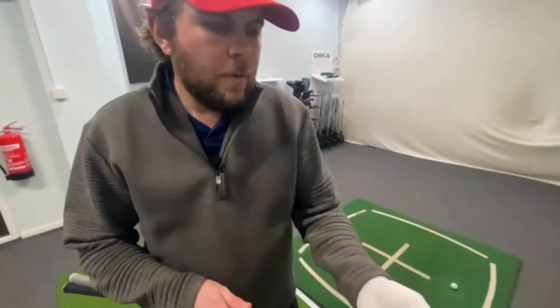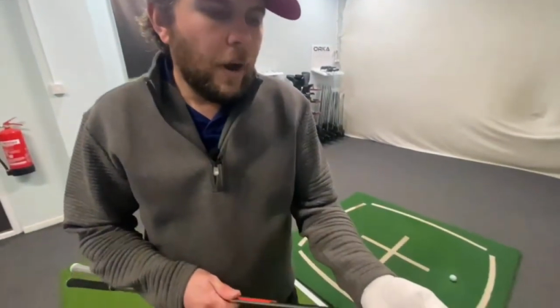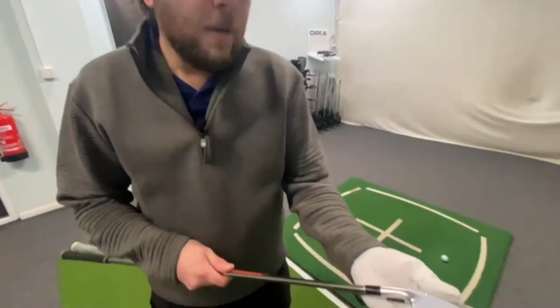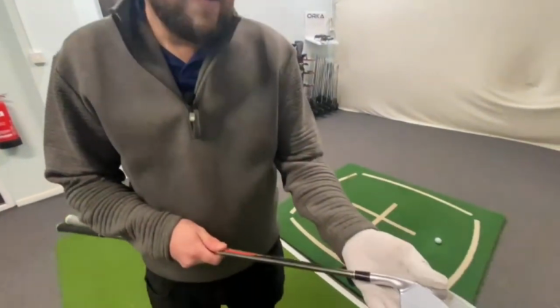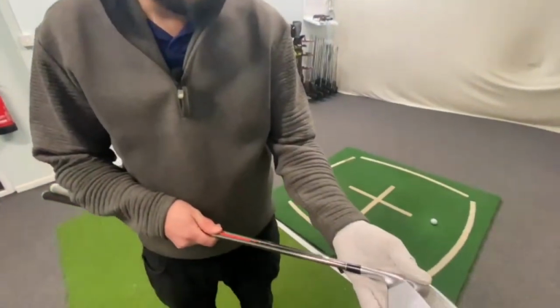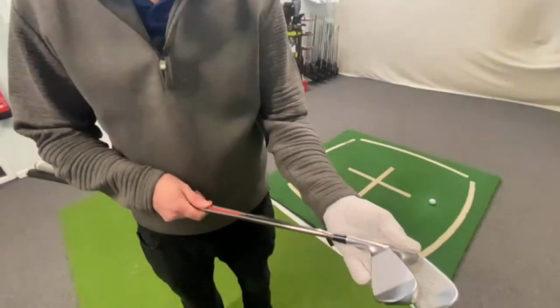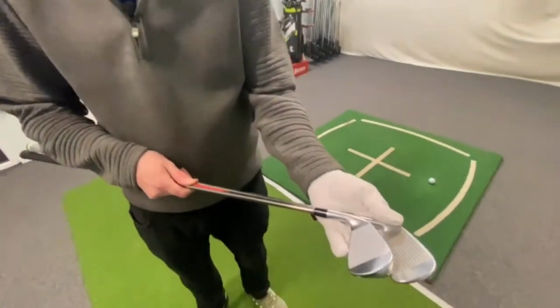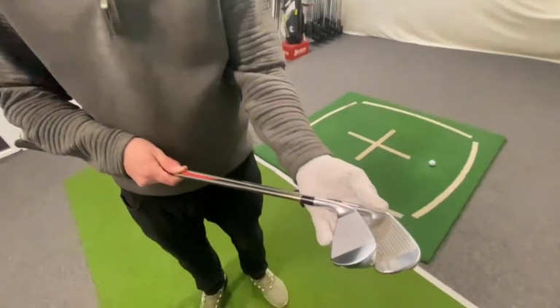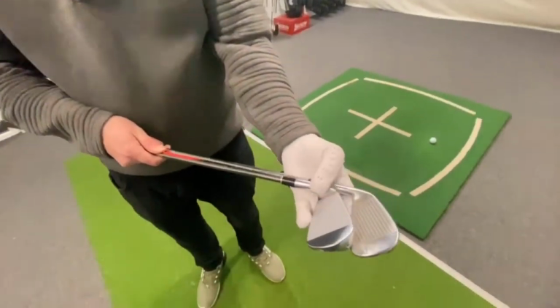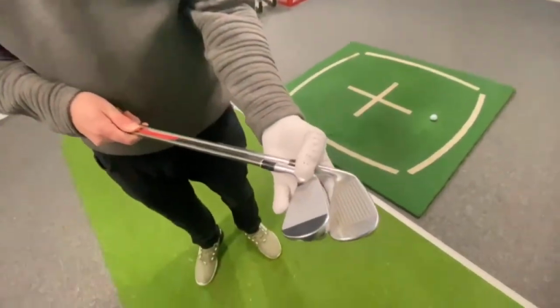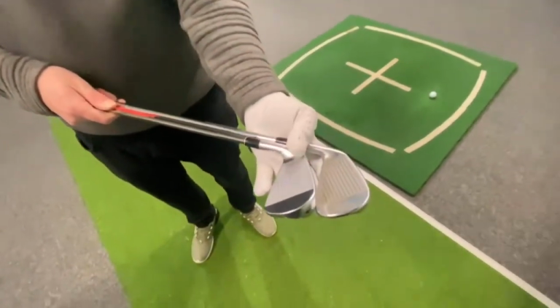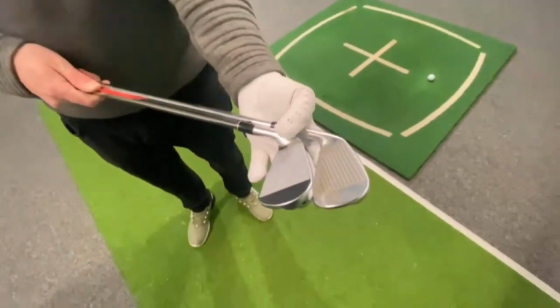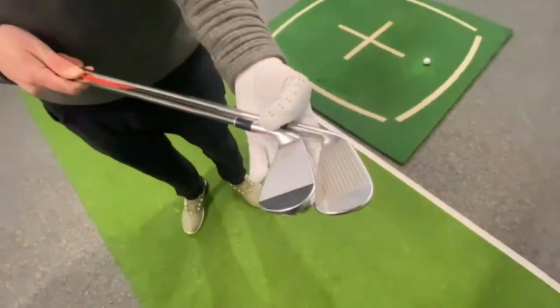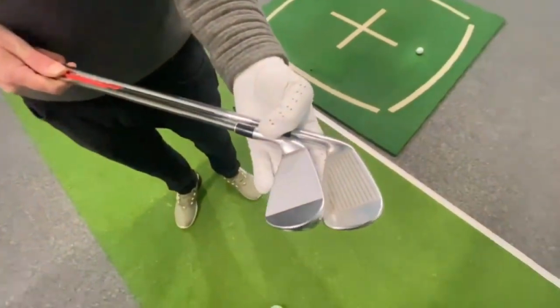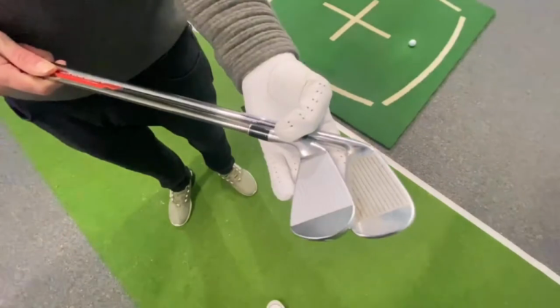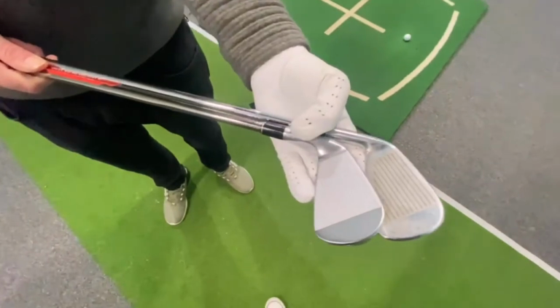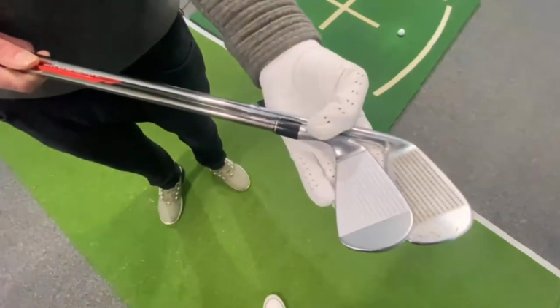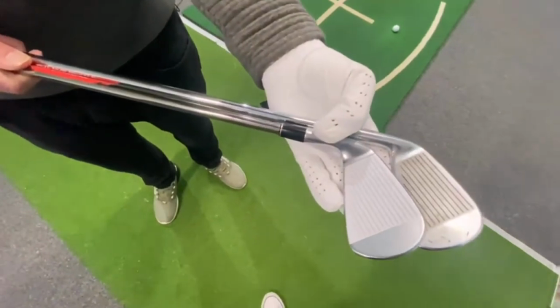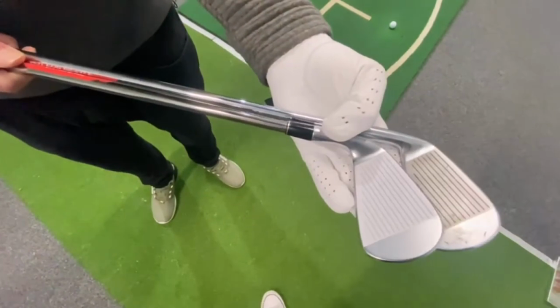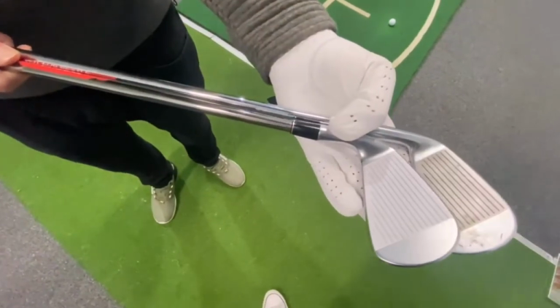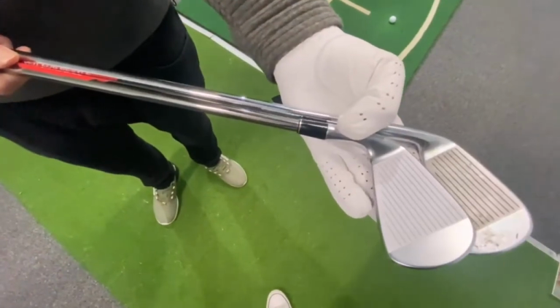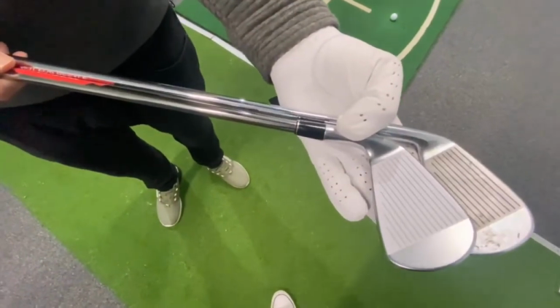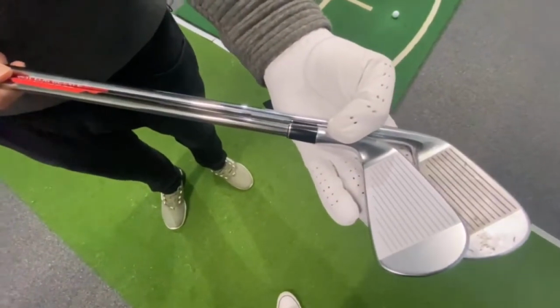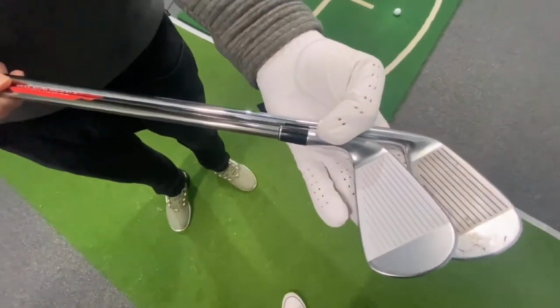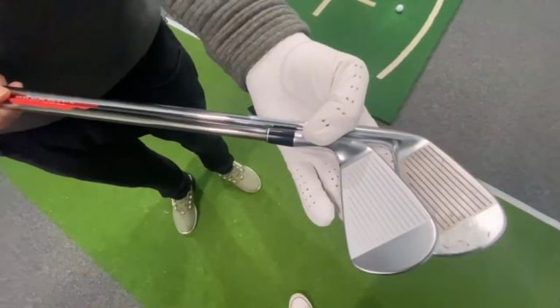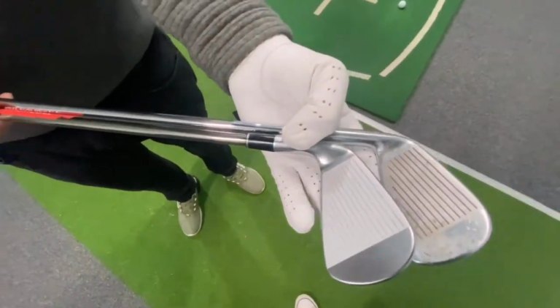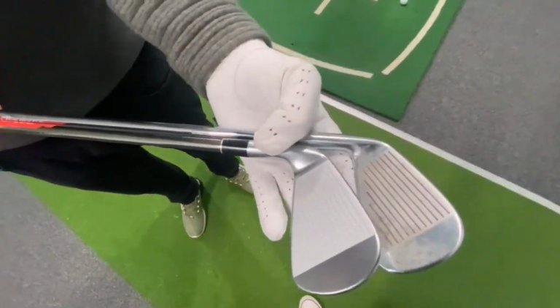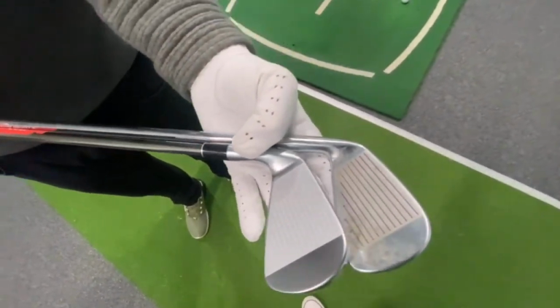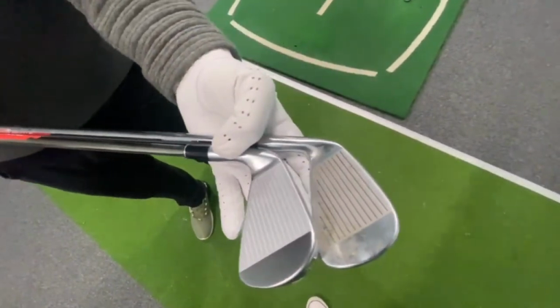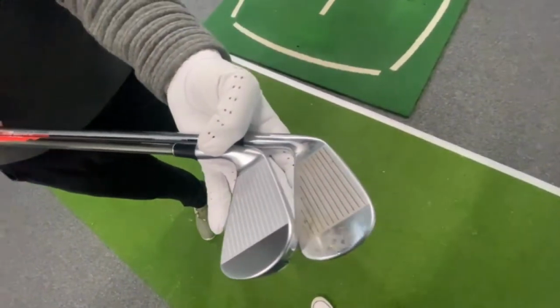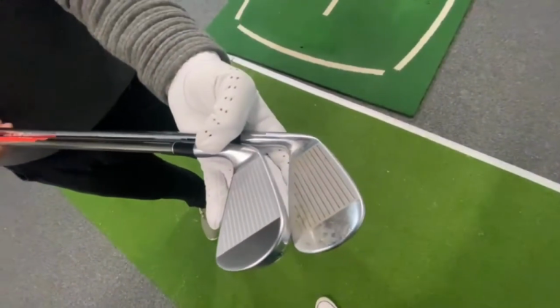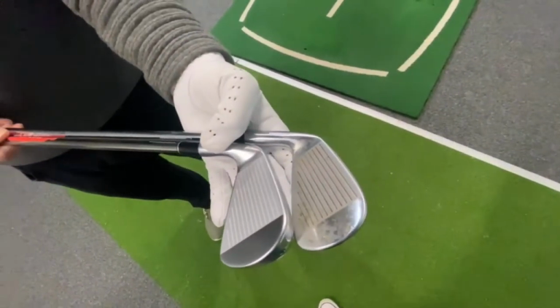I like my 4-iron, I like how I can control it. Will I sacrifice control over distance? Shall we find out?